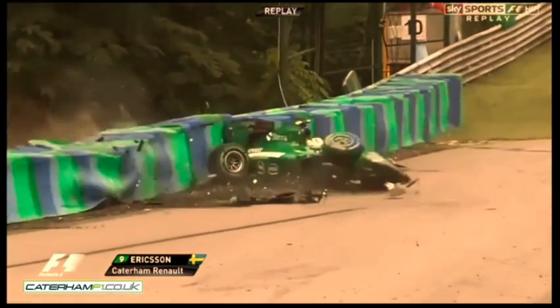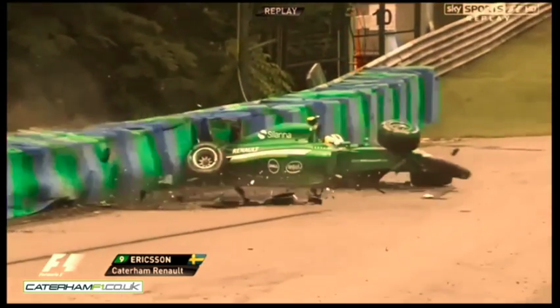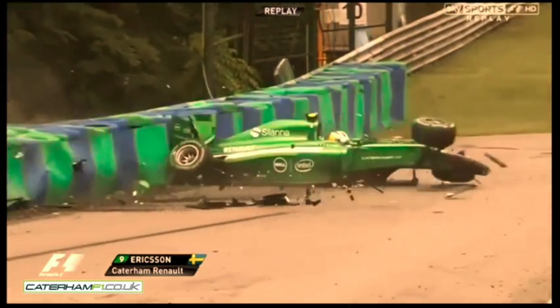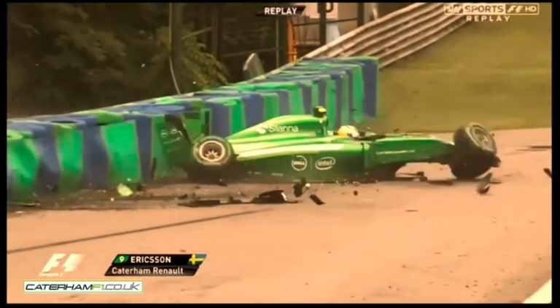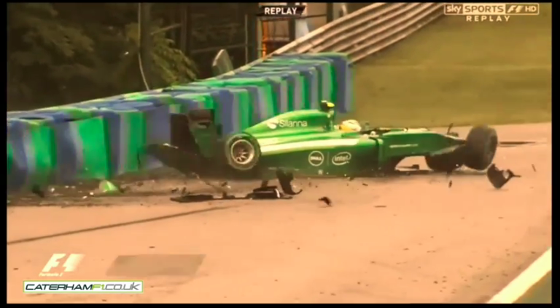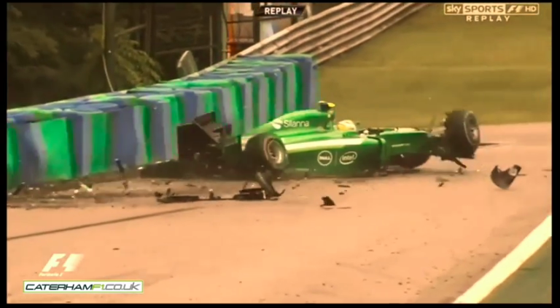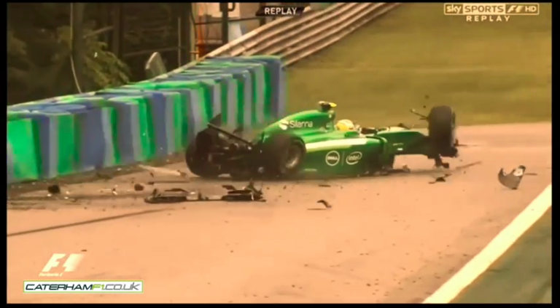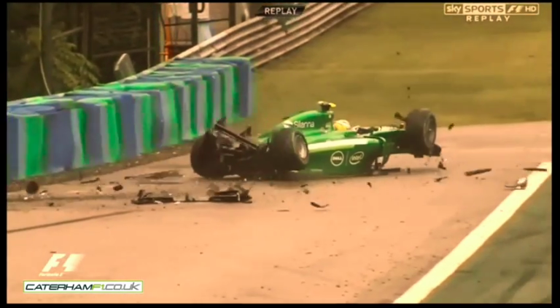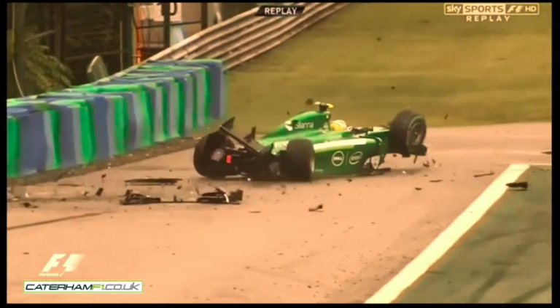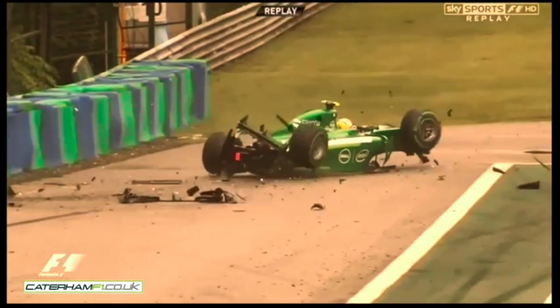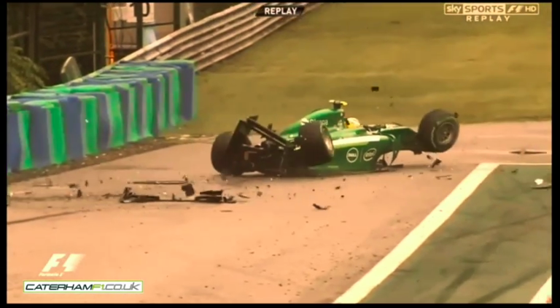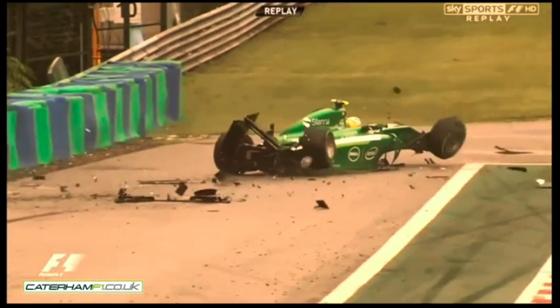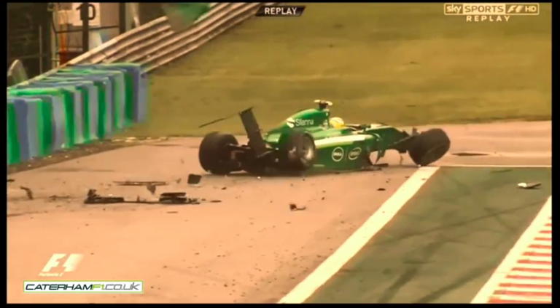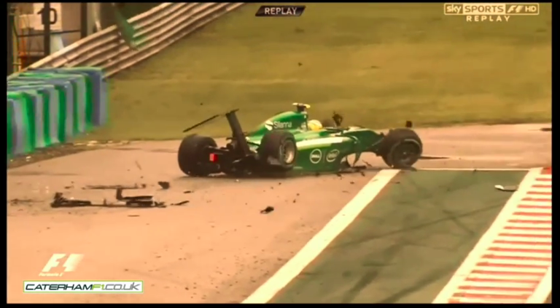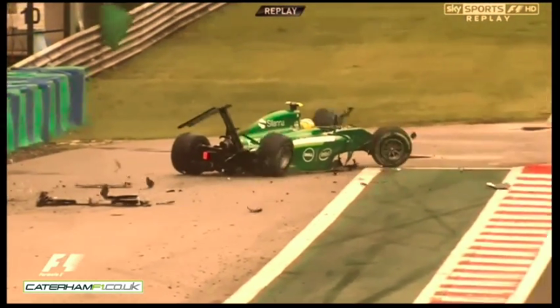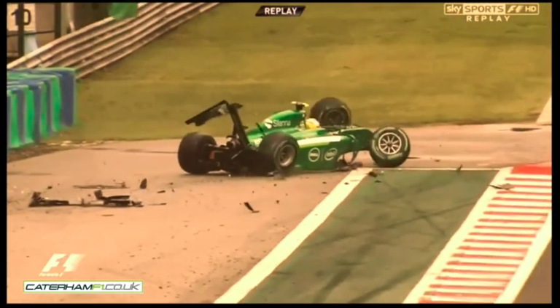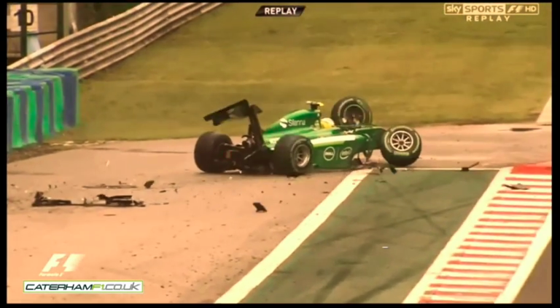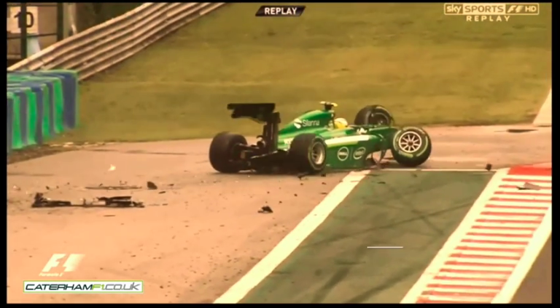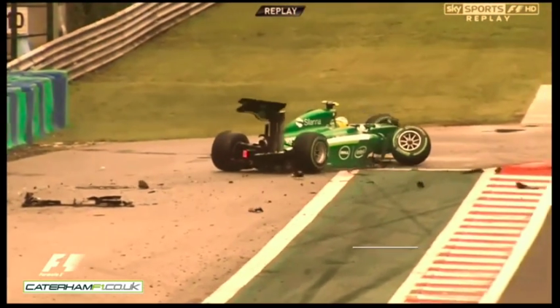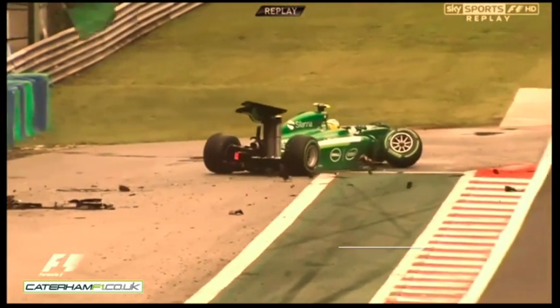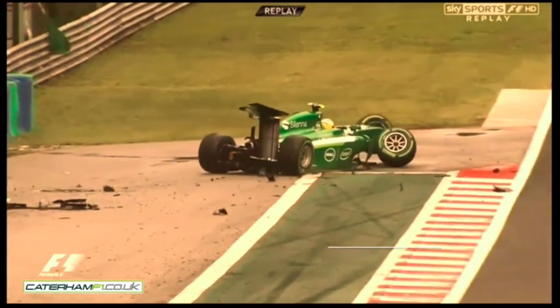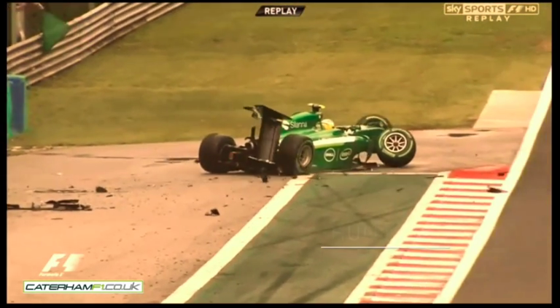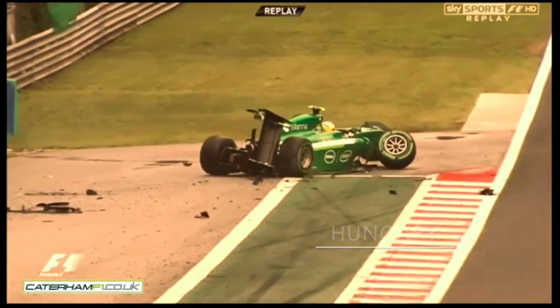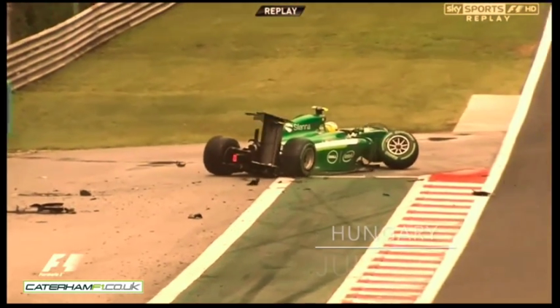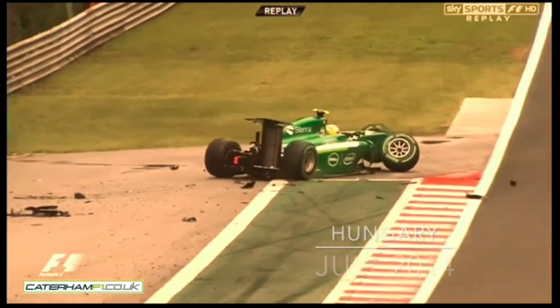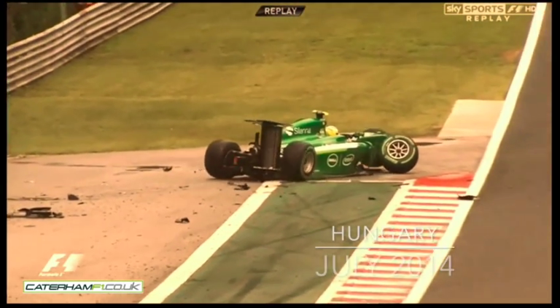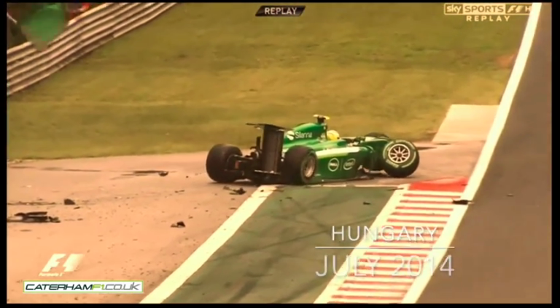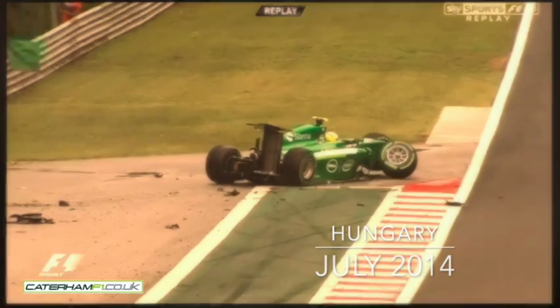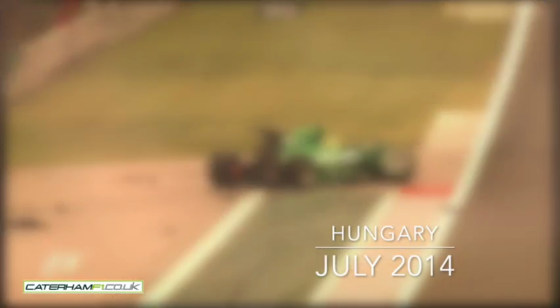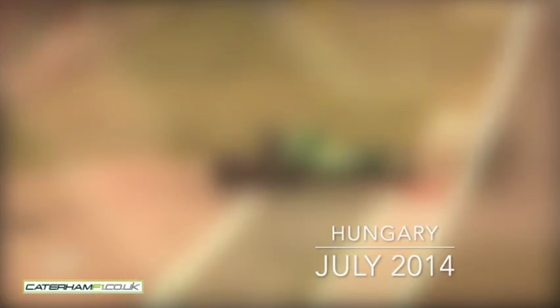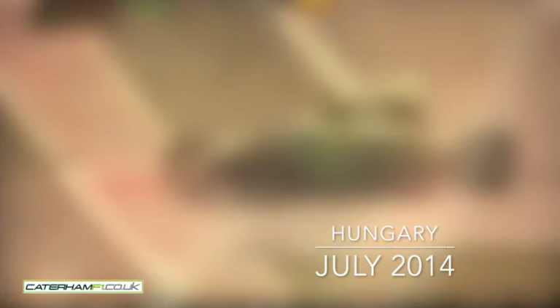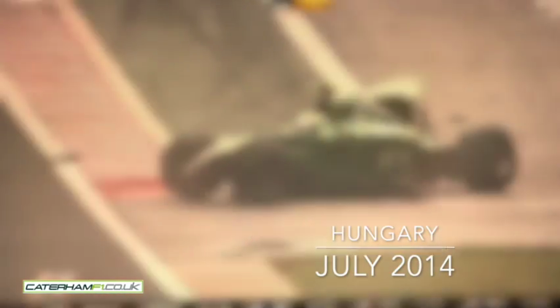Oh dear, Martin. Just as well that car's got a scaffolding pole-like front, hasn't it?